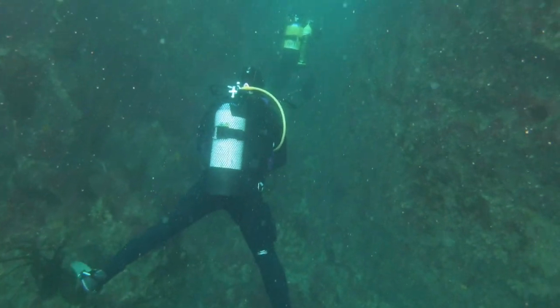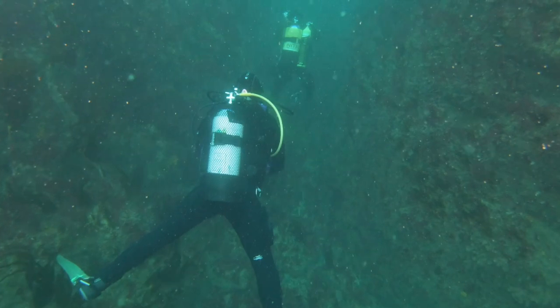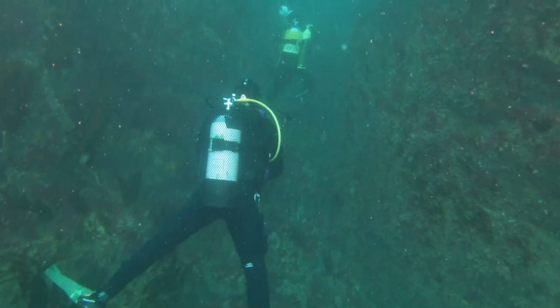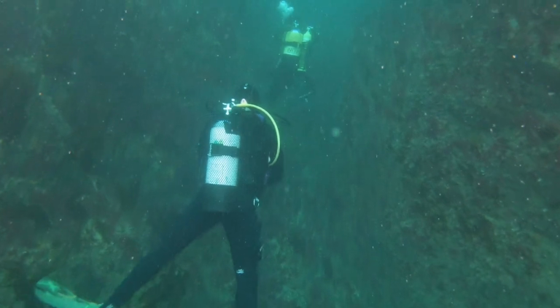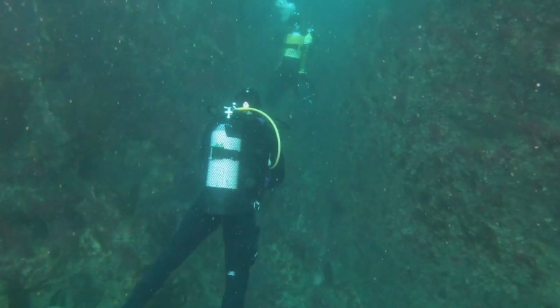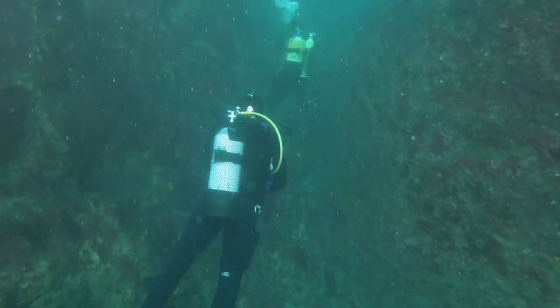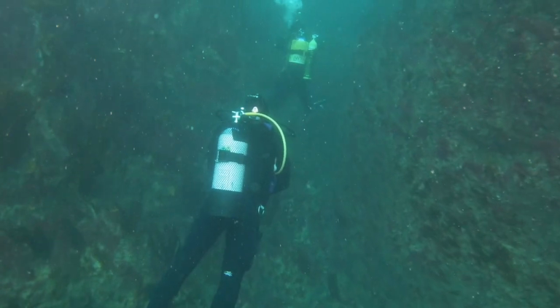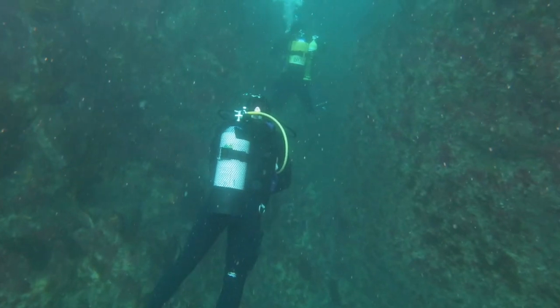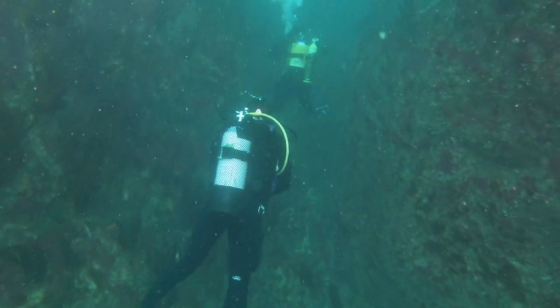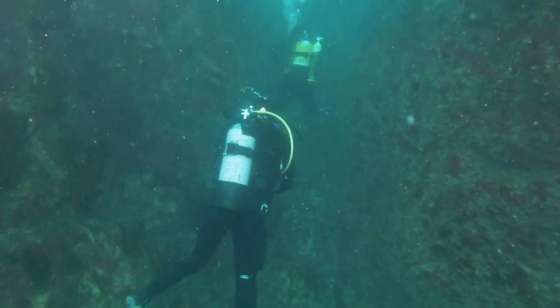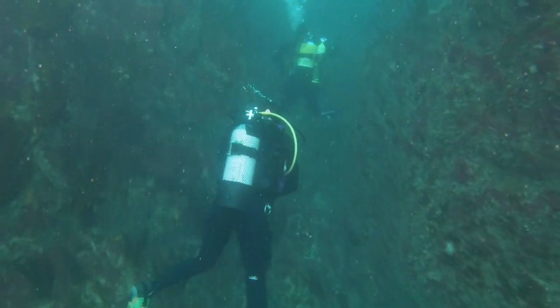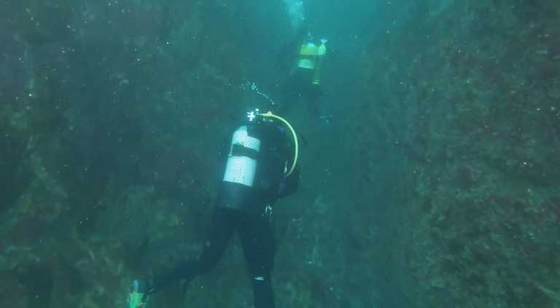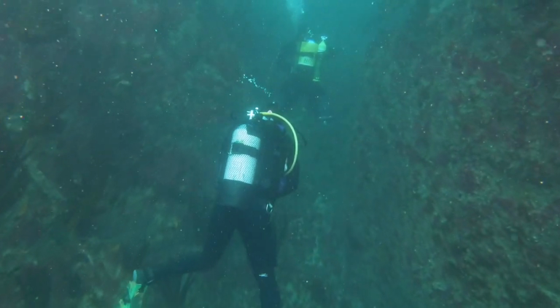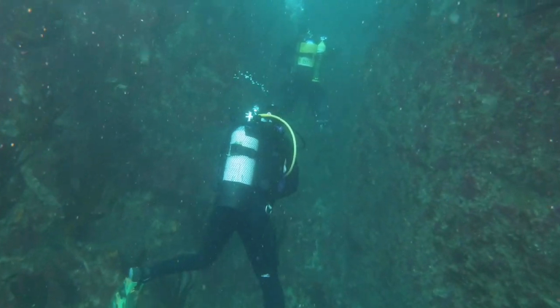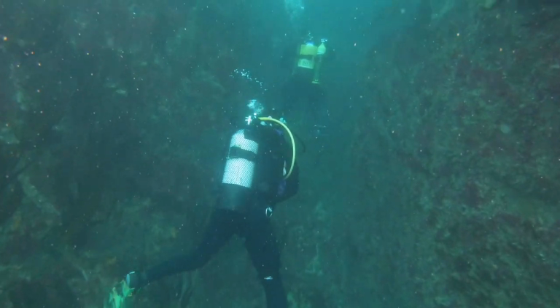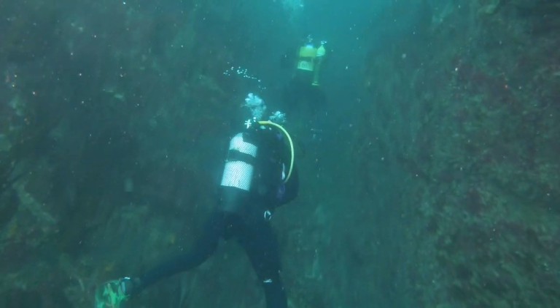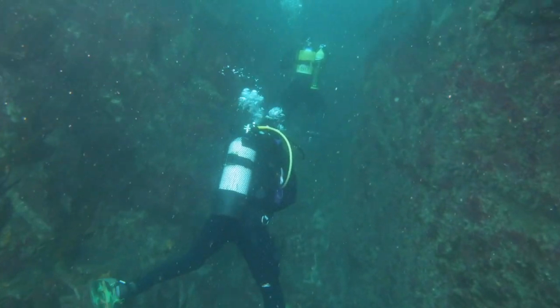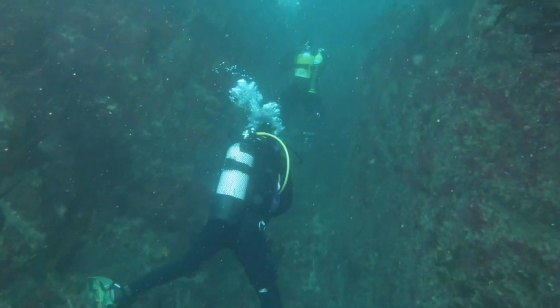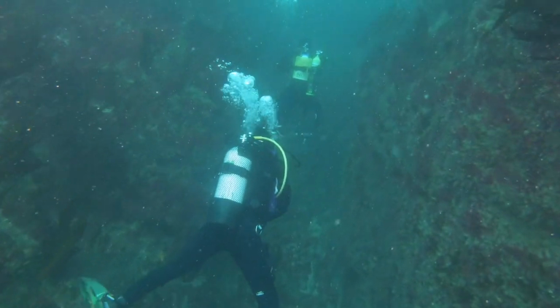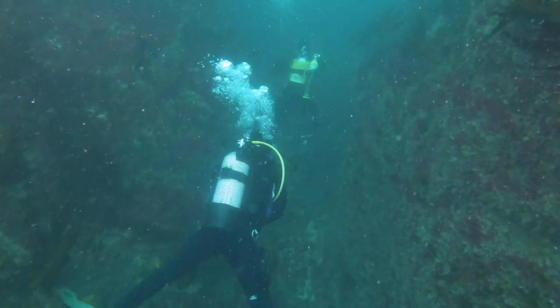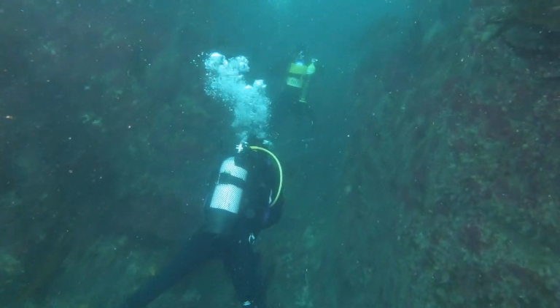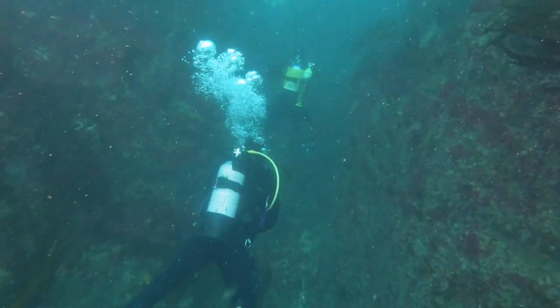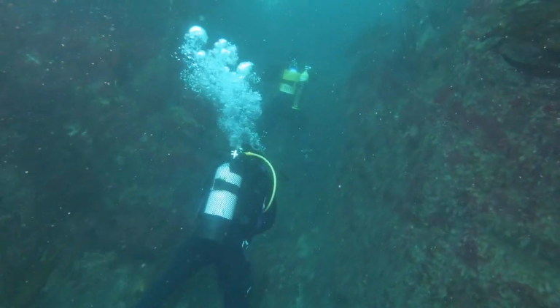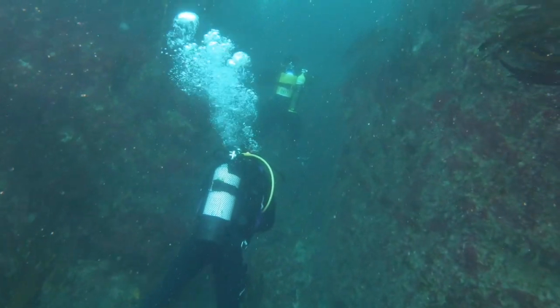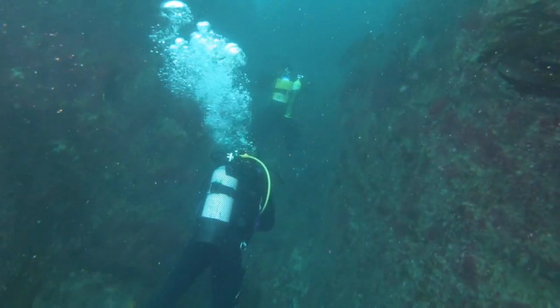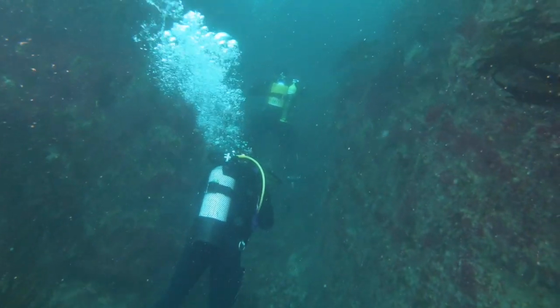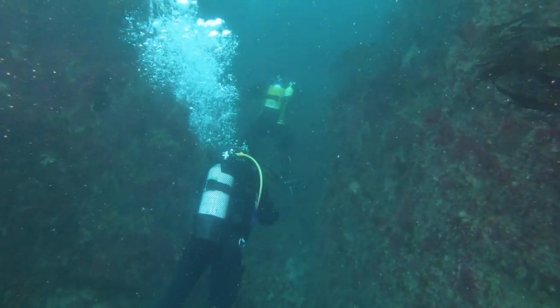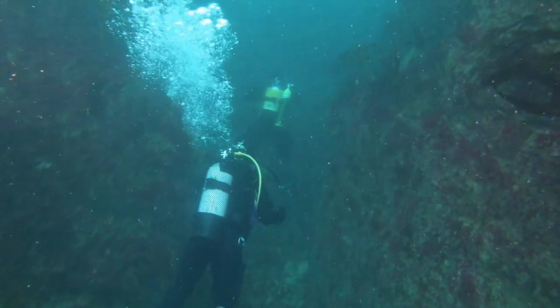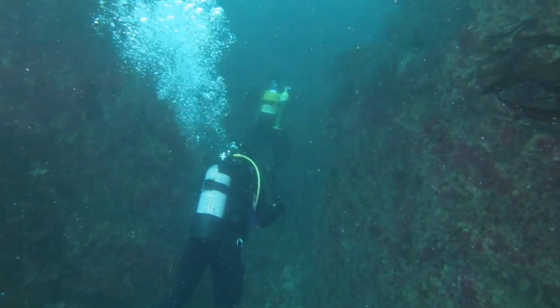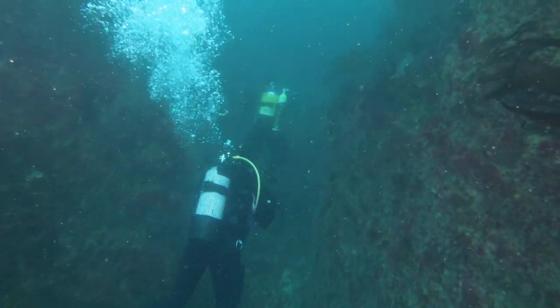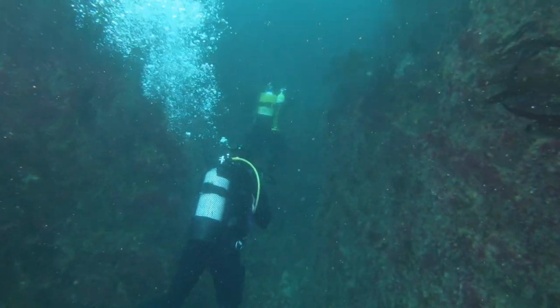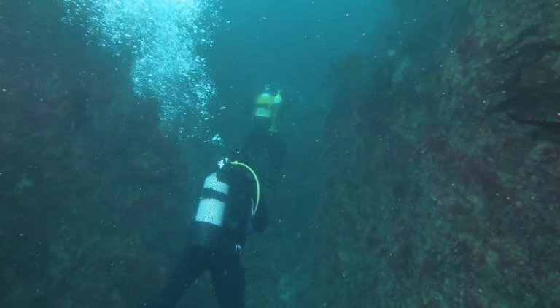Albeit at a bit of a smaller scale, it feels like we're flying through the Grand Canyon.